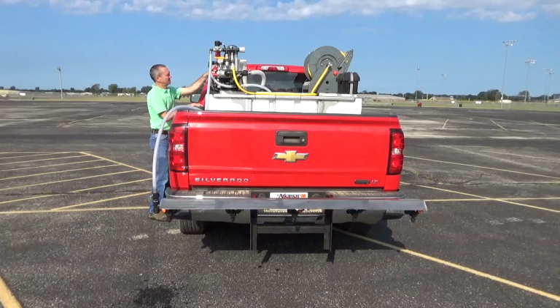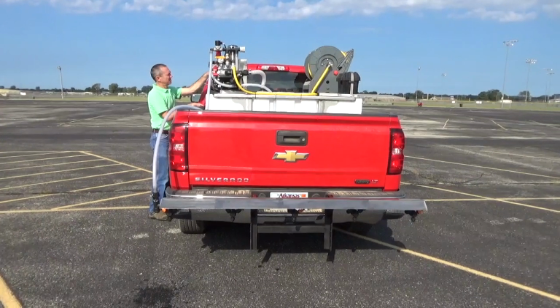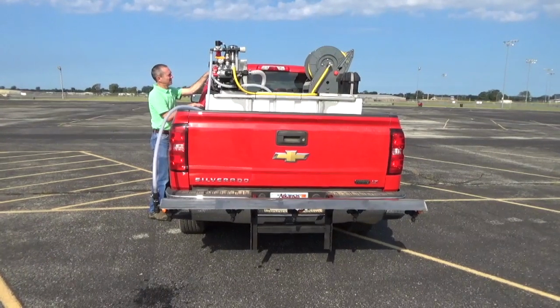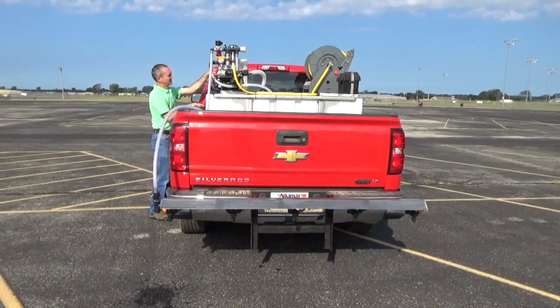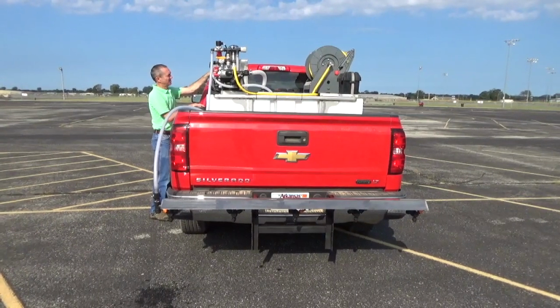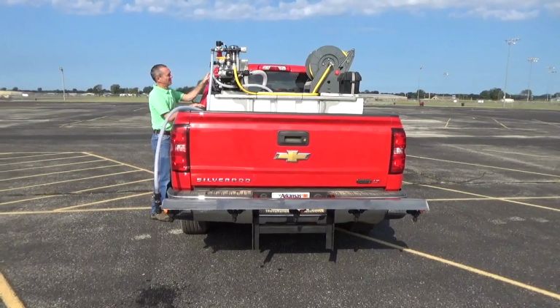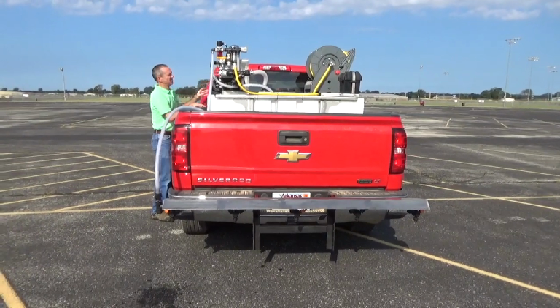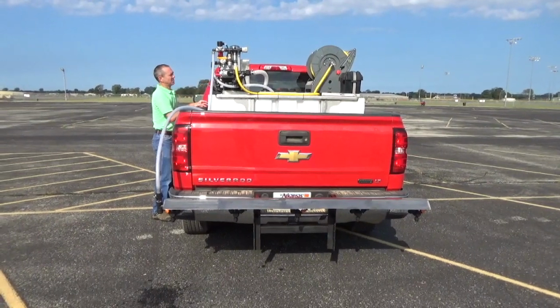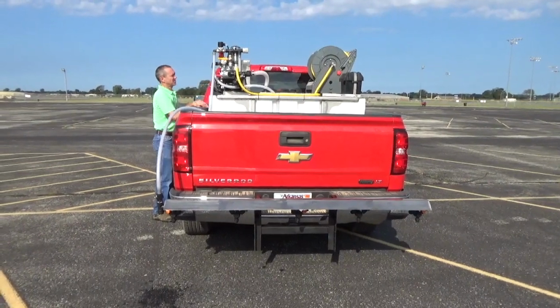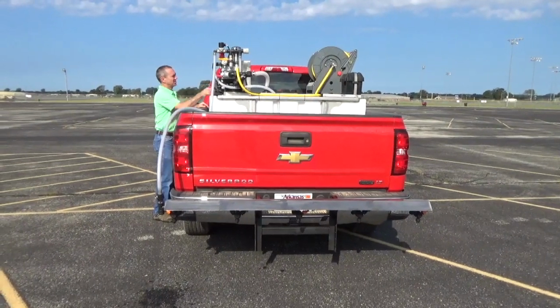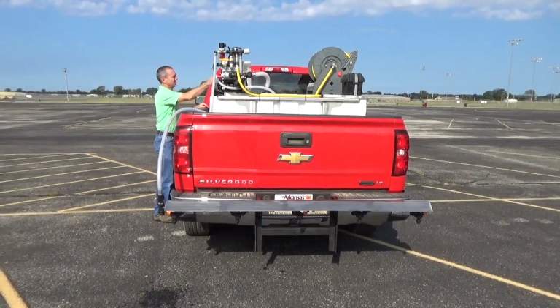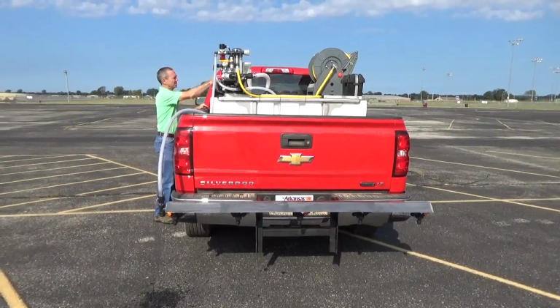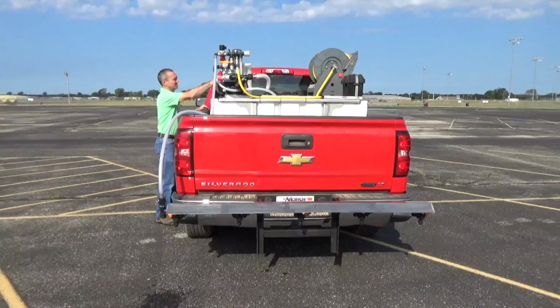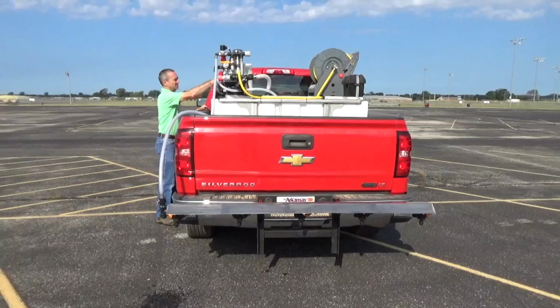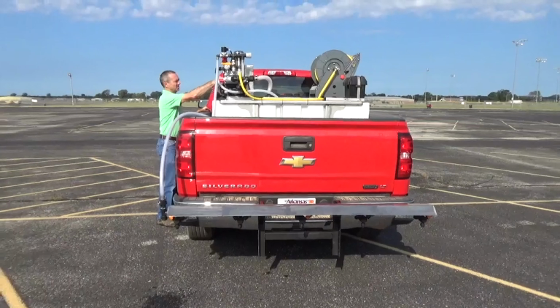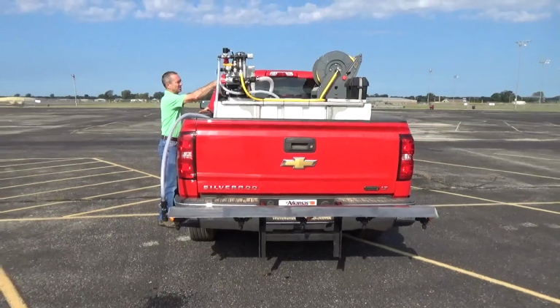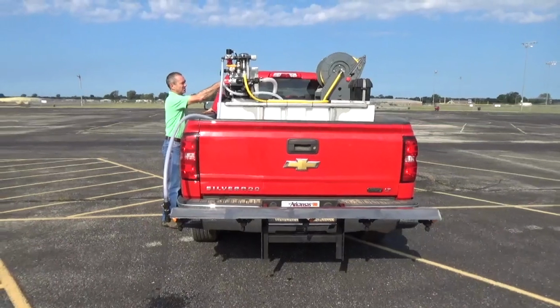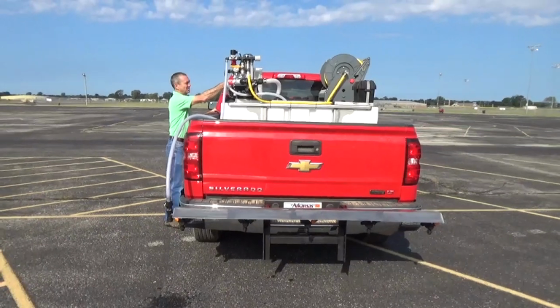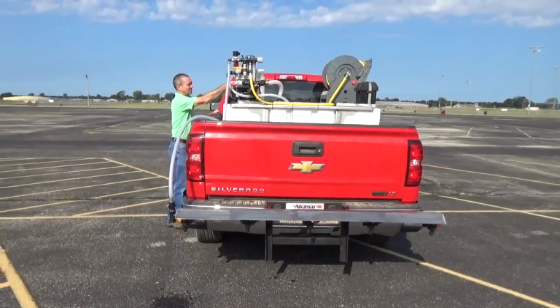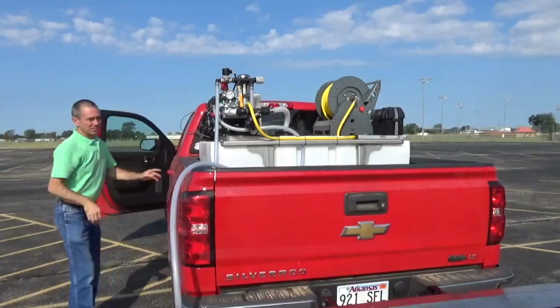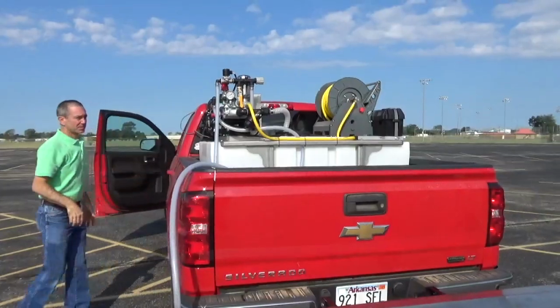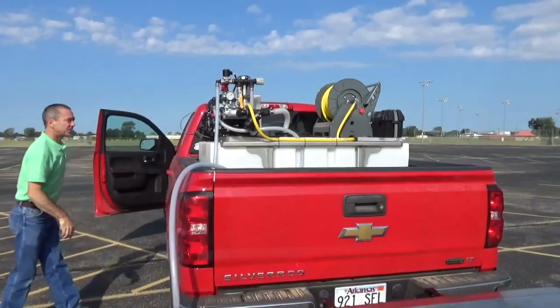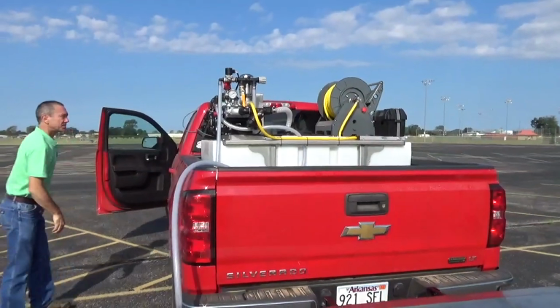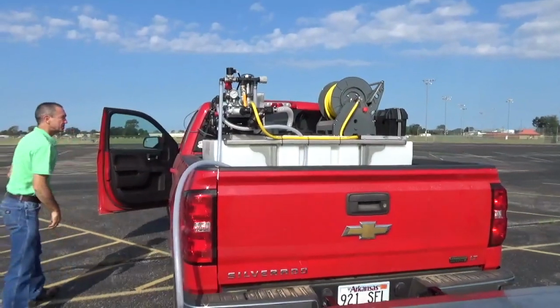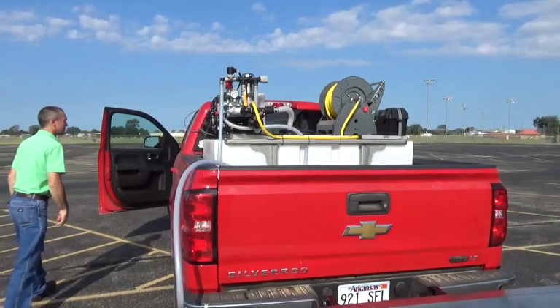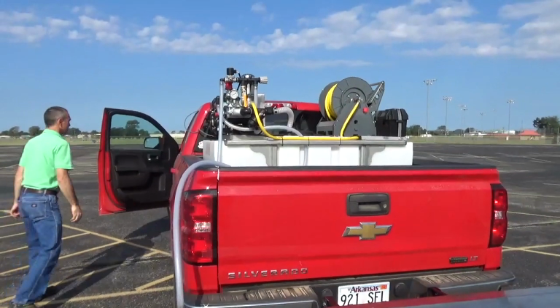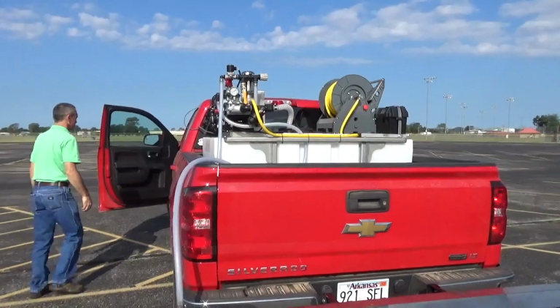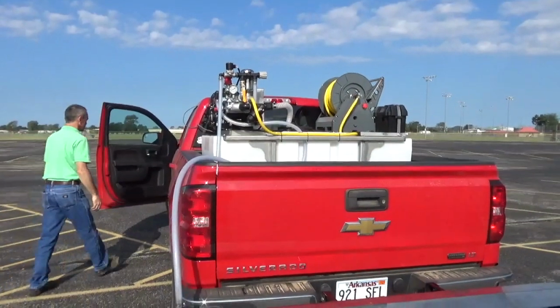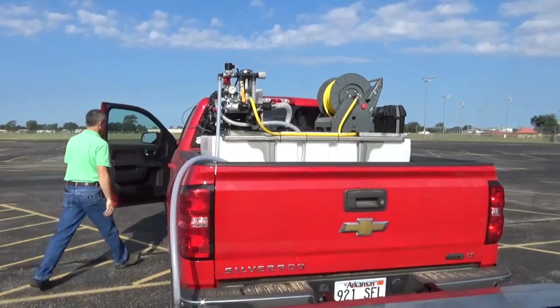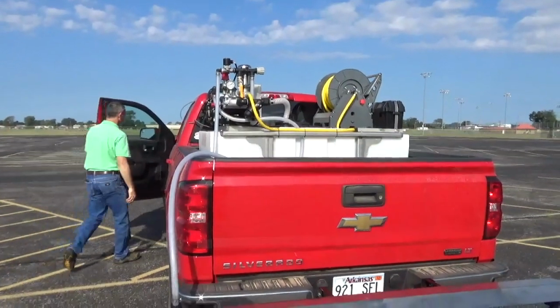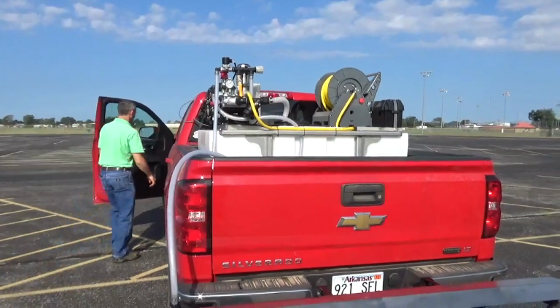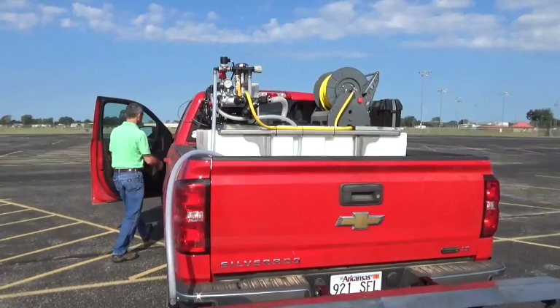This is ideal for treating parking lots, sidewalks, driveways, and multiple other uses.